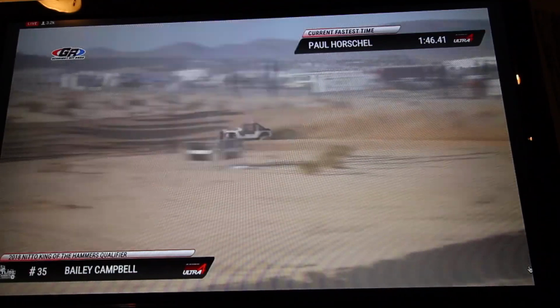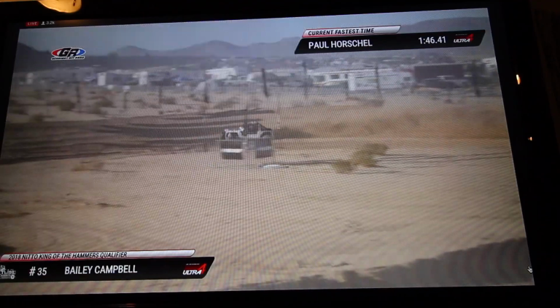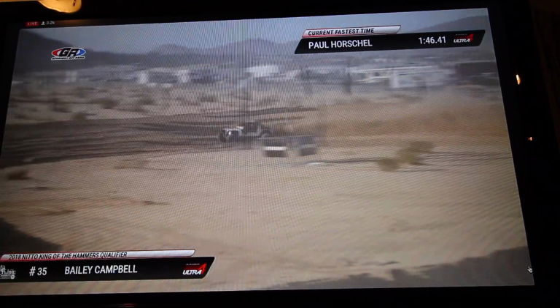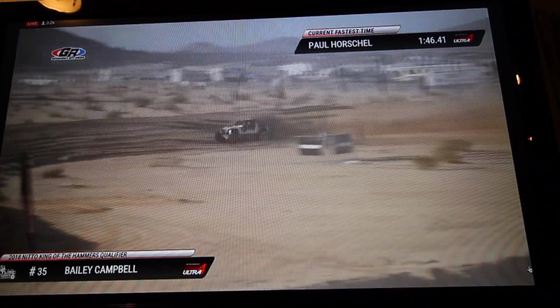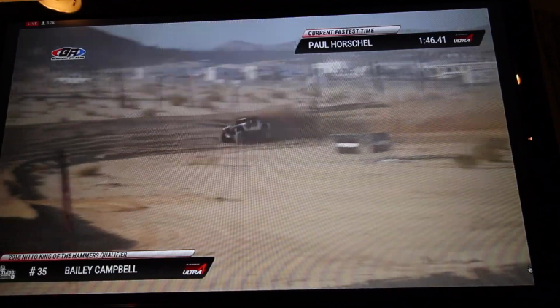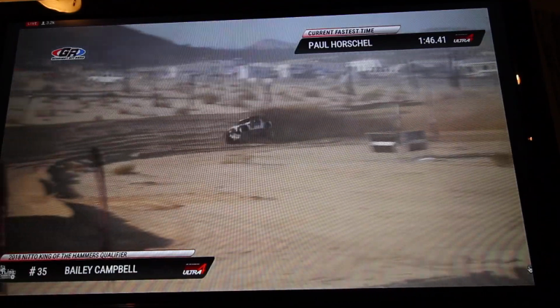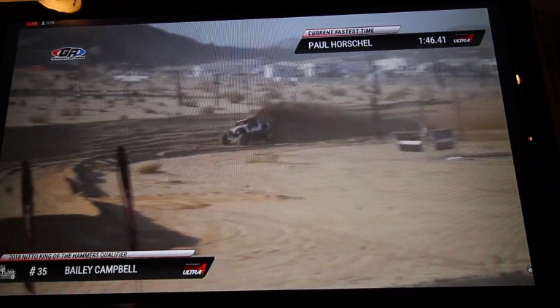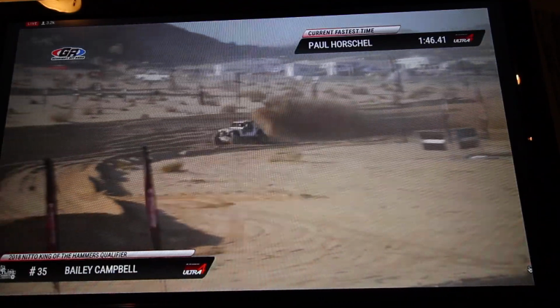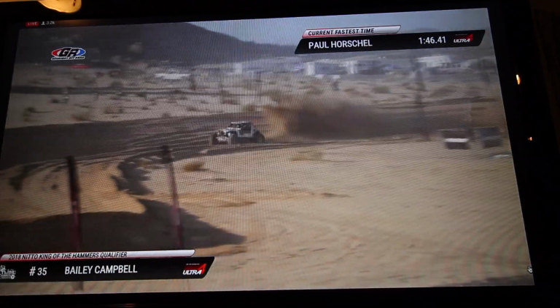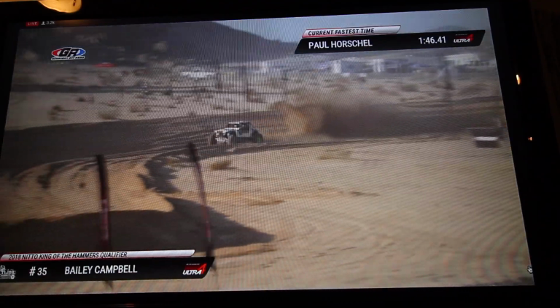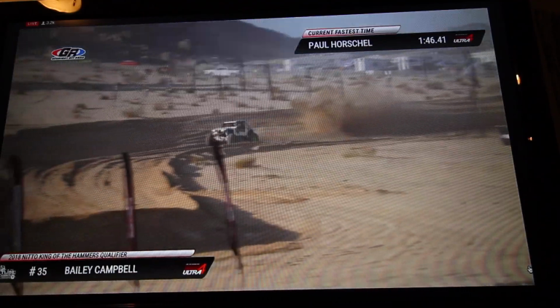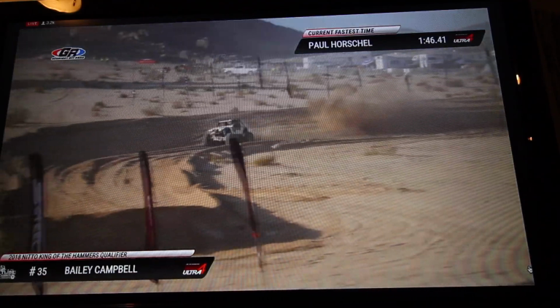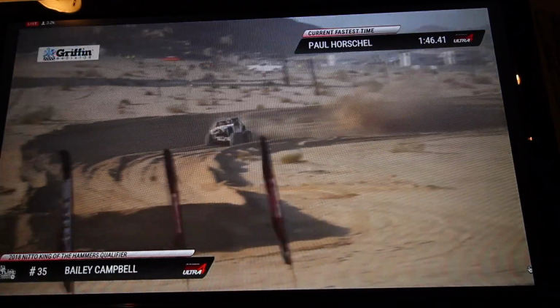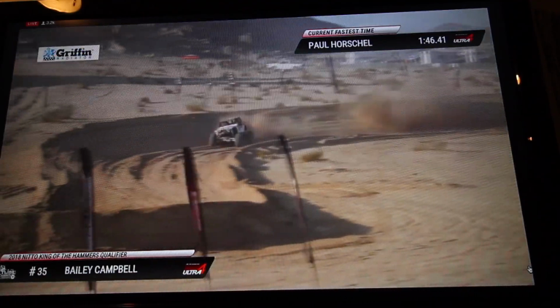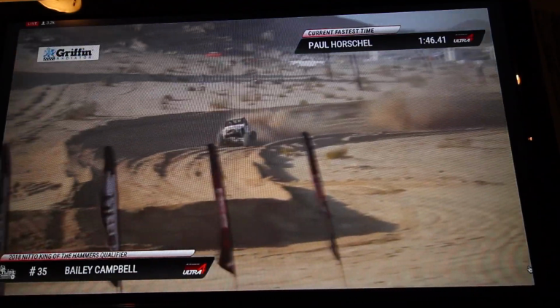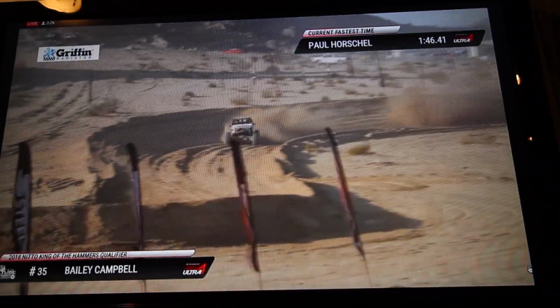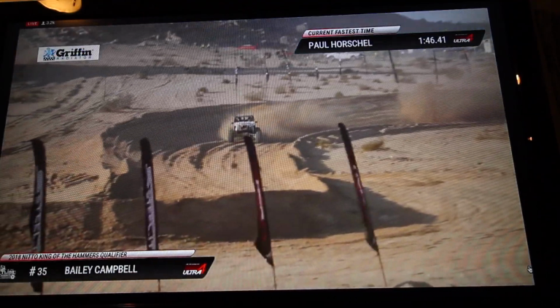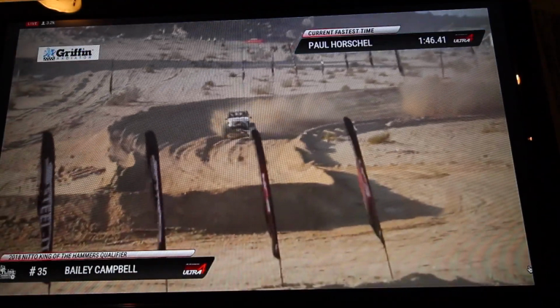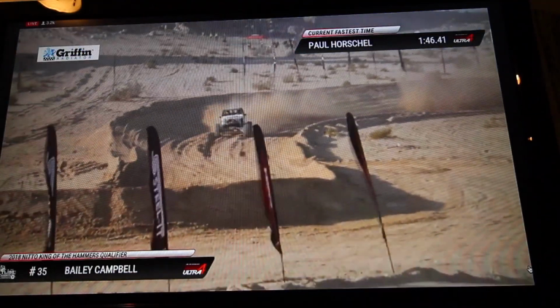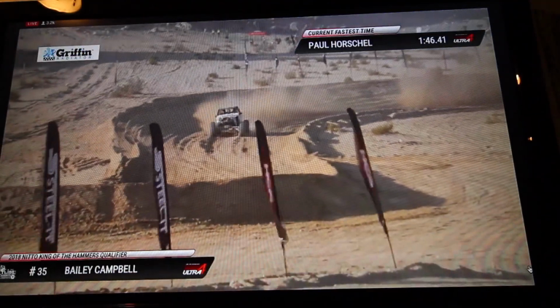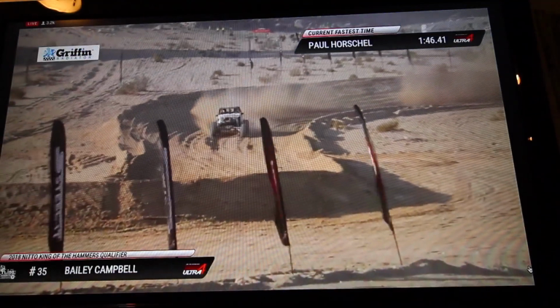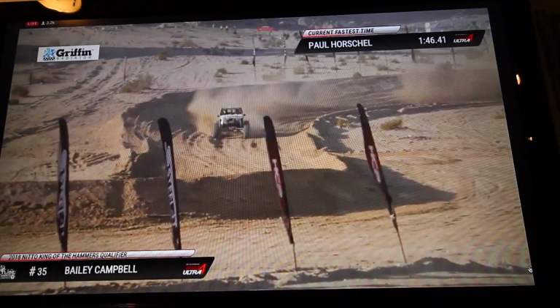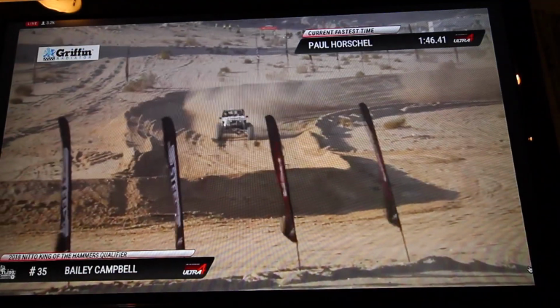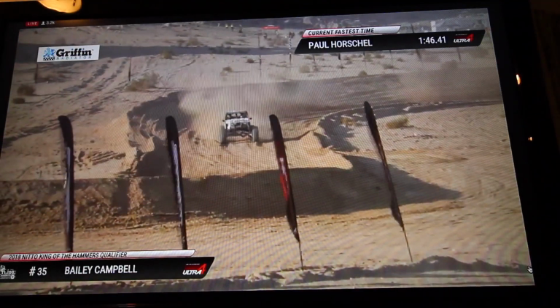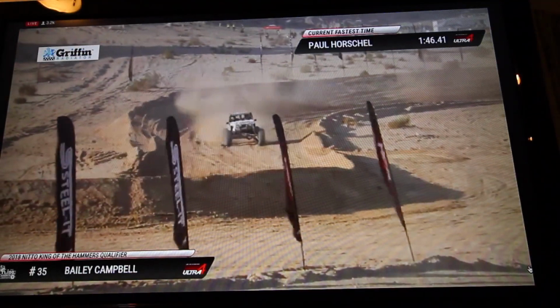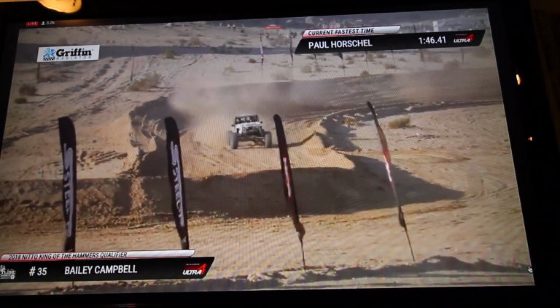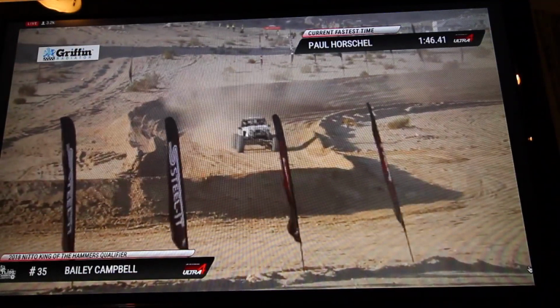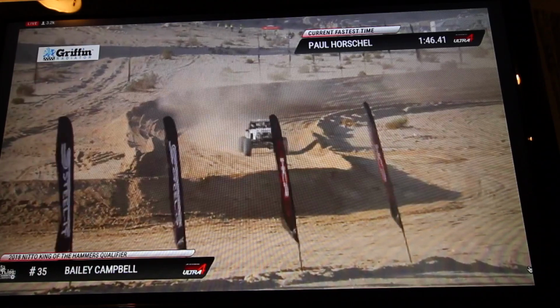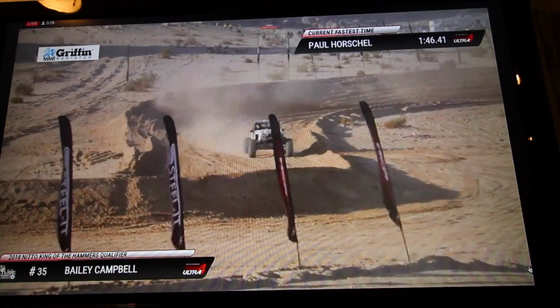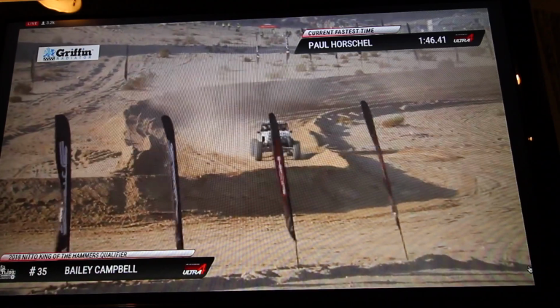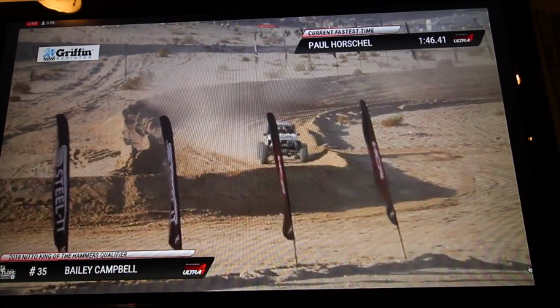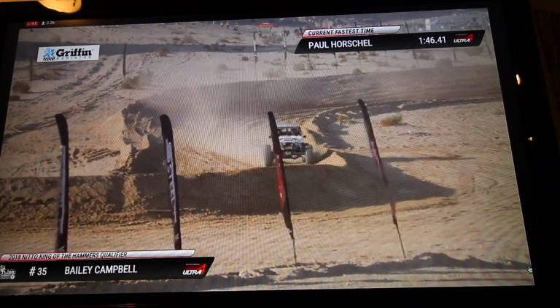Cool, thanks. Thanks, everybody, for coming up. Bailey Campbell hot on course, looking good.